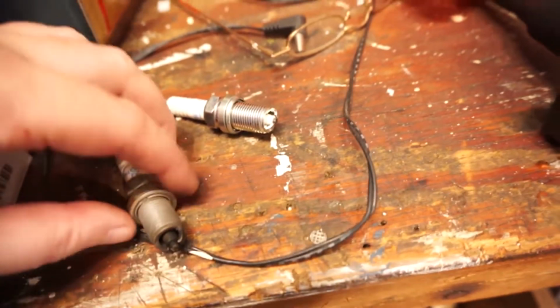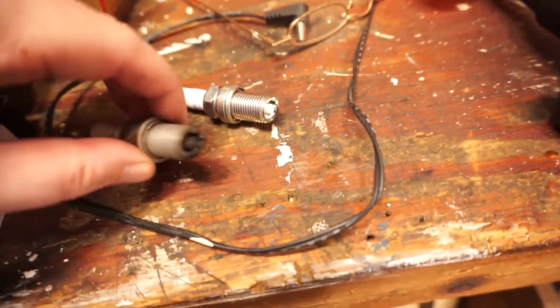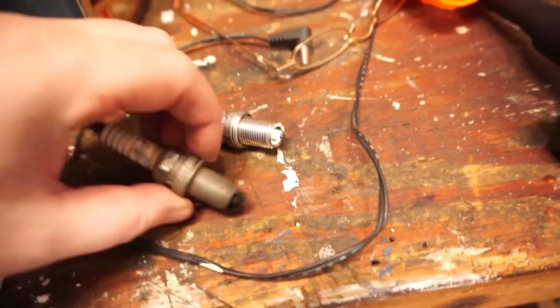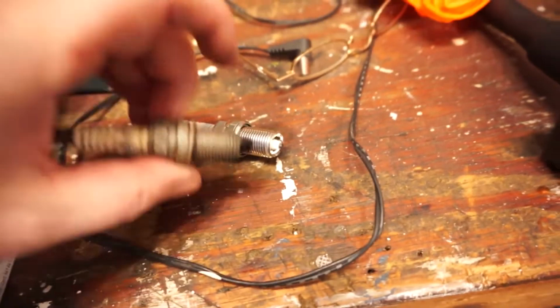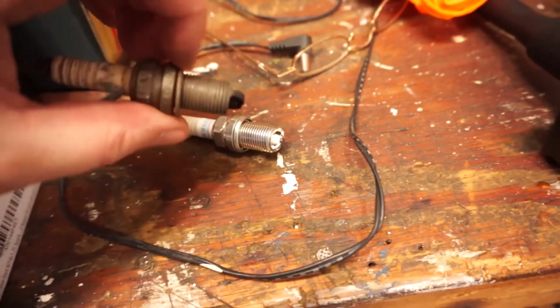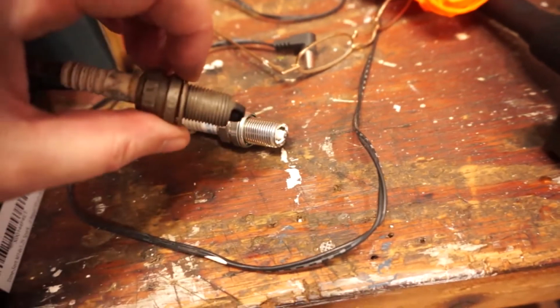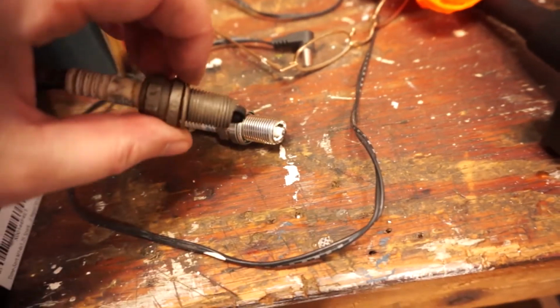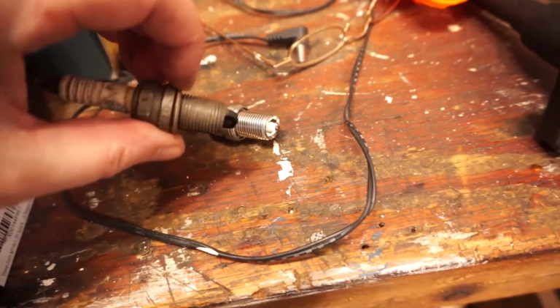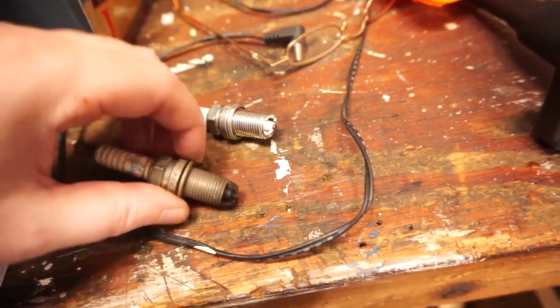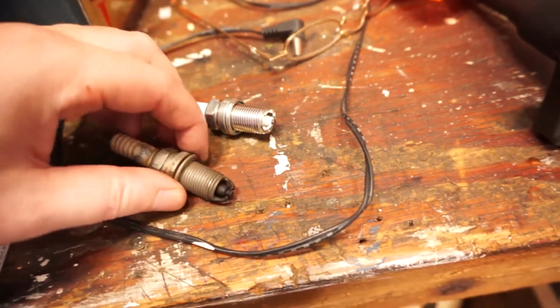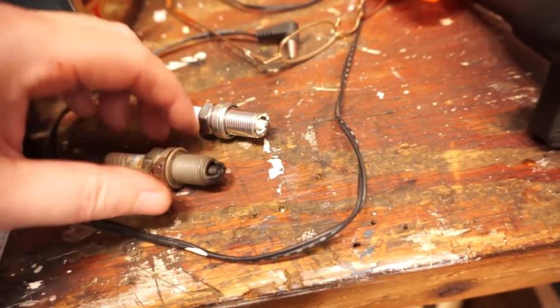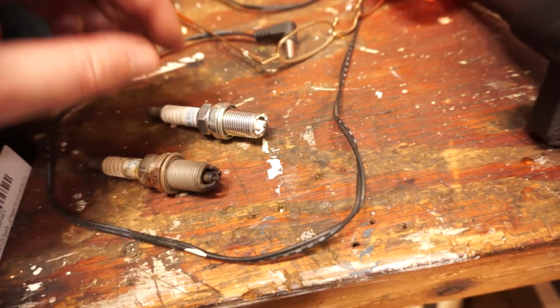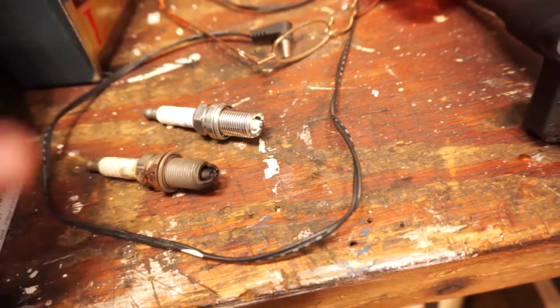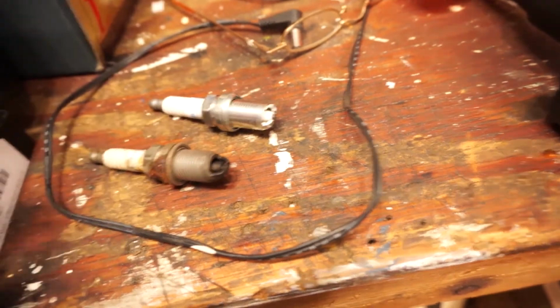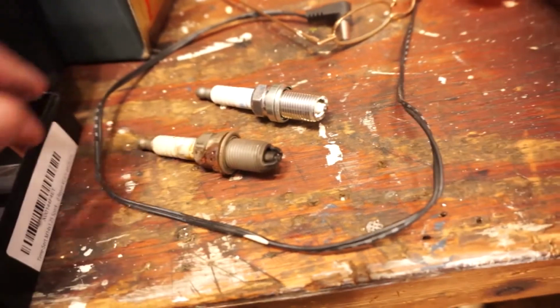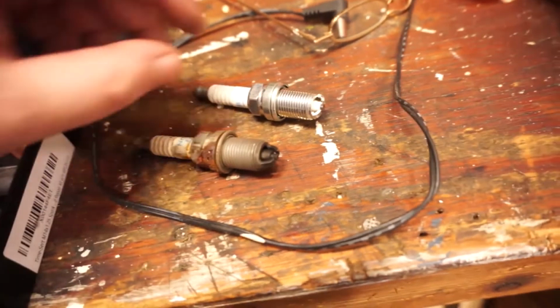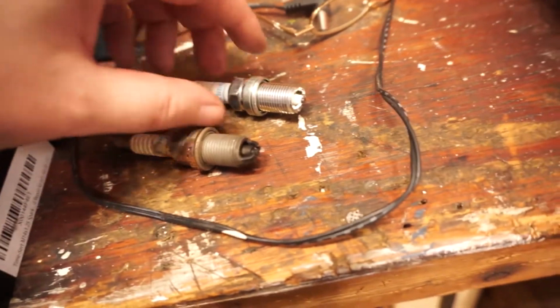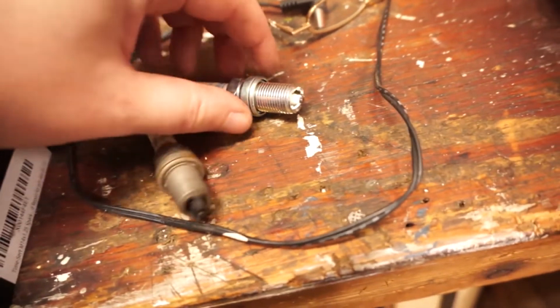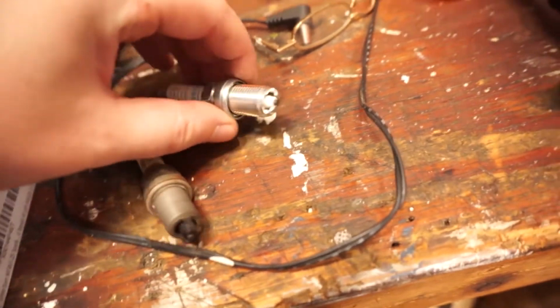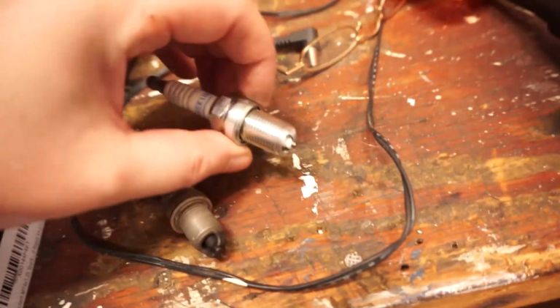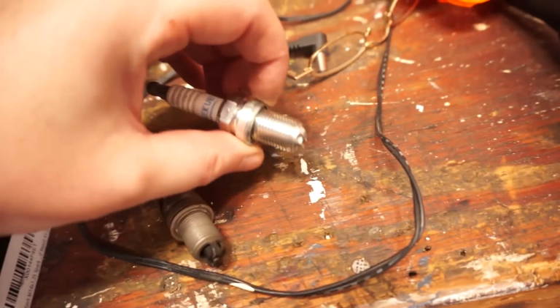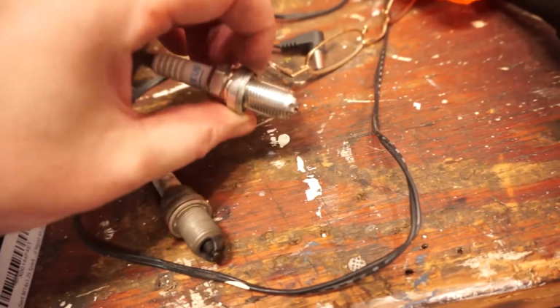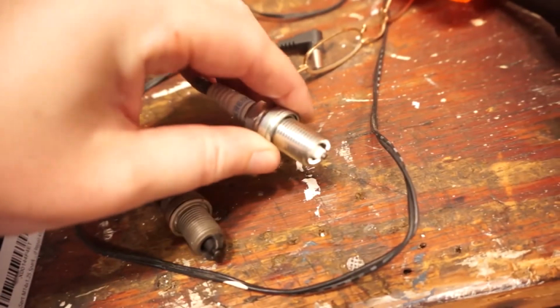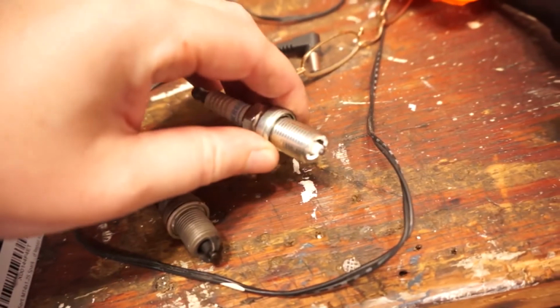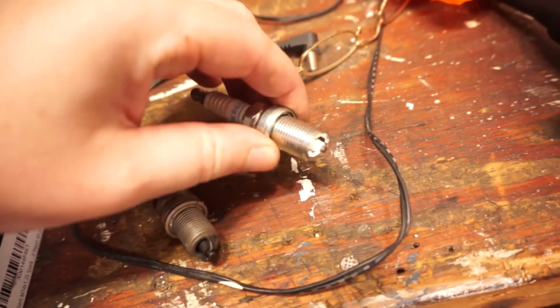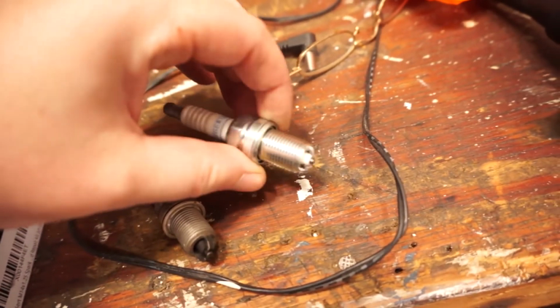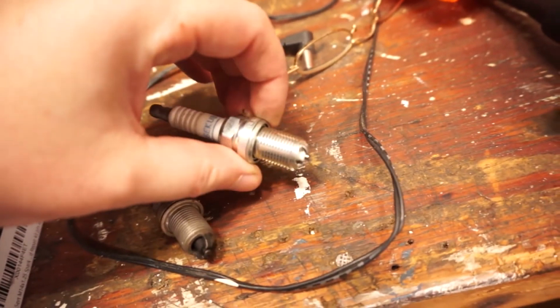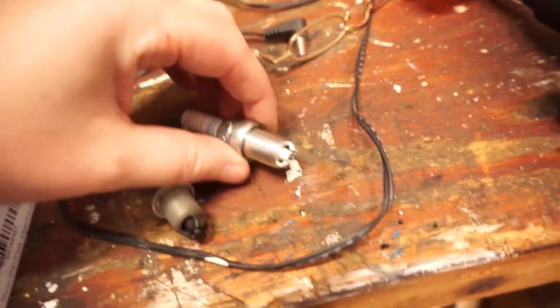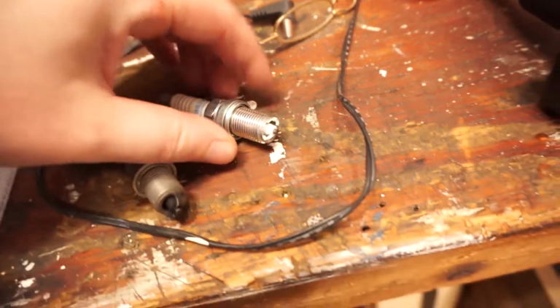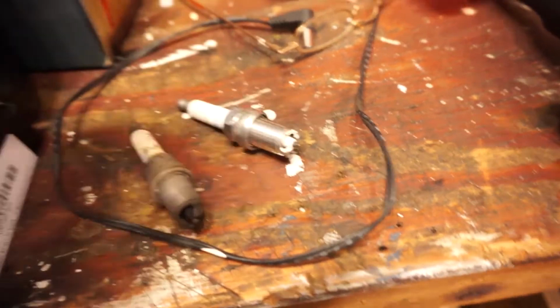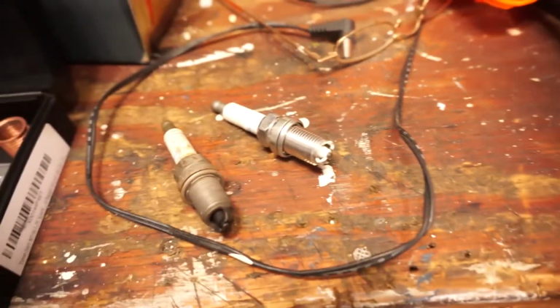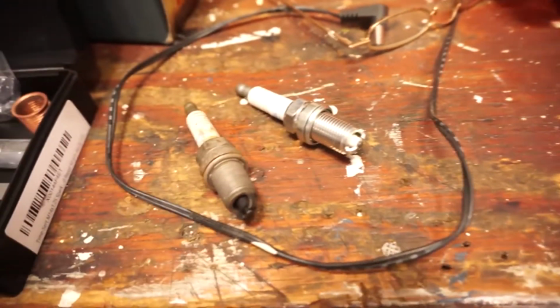This spark plug does not go to this engine — it was just a spare I had. This is the correct spark plug and it's brand new — that's the one that goes to this engine.